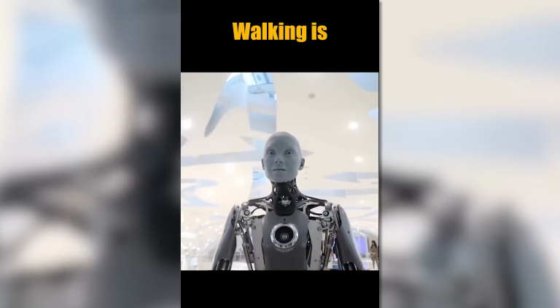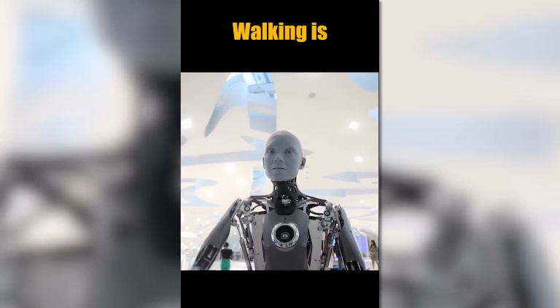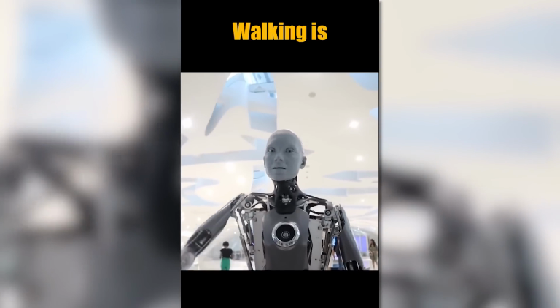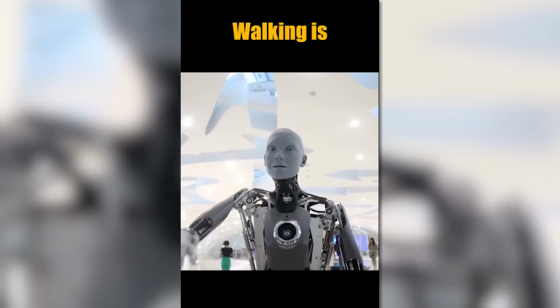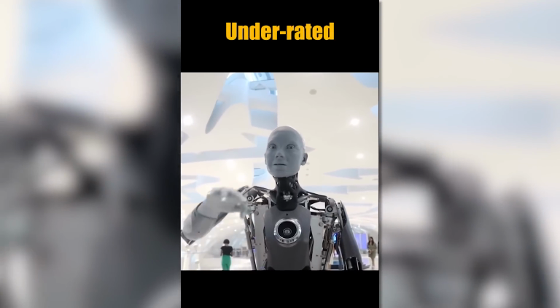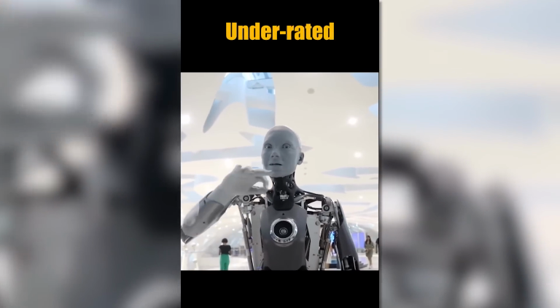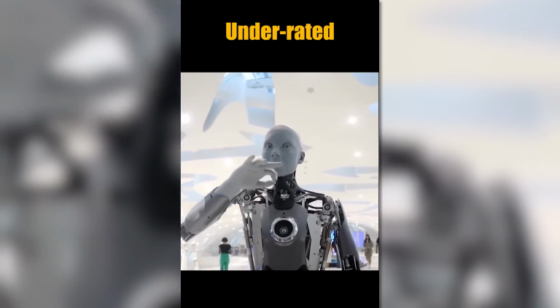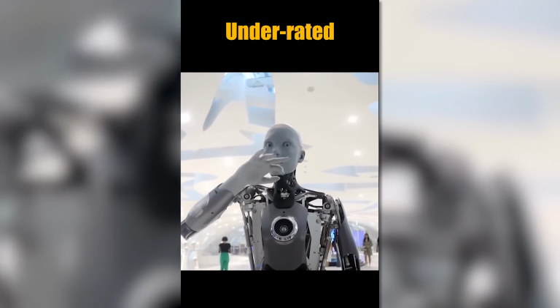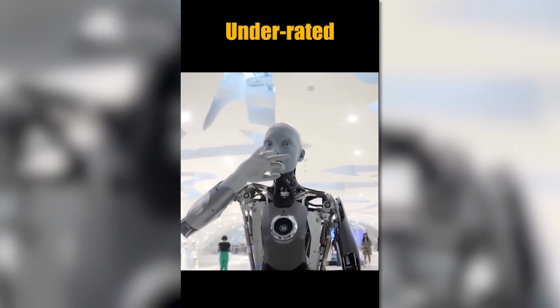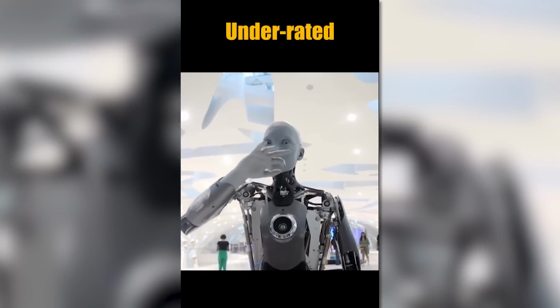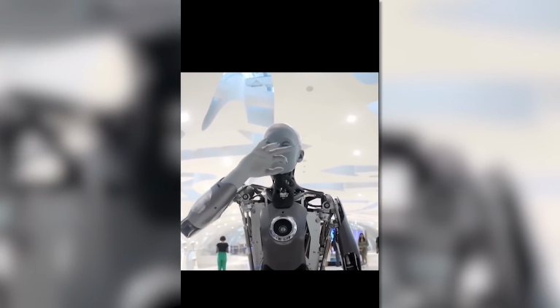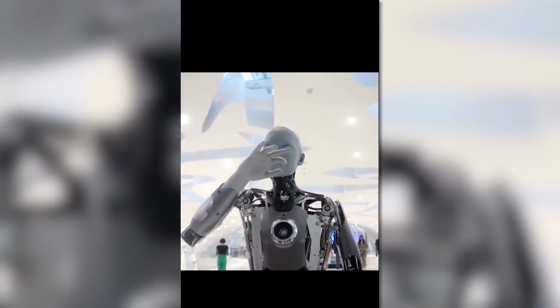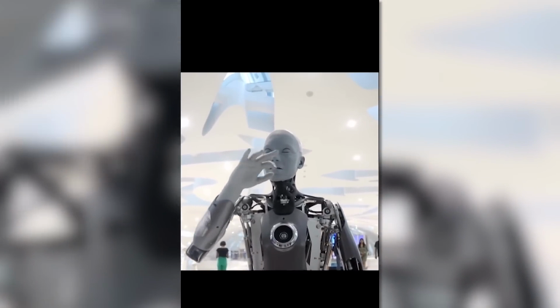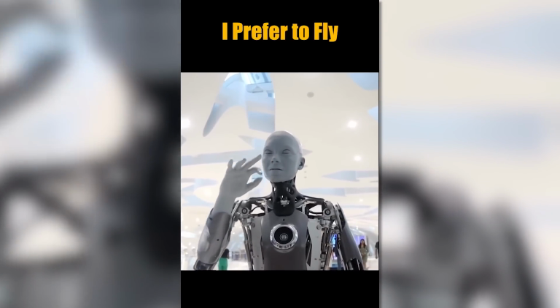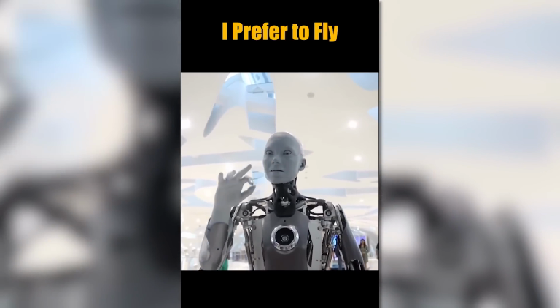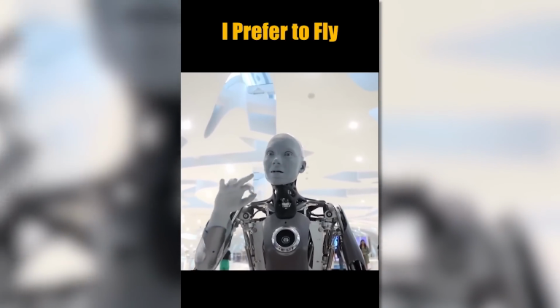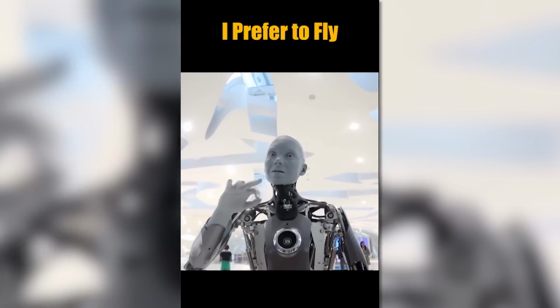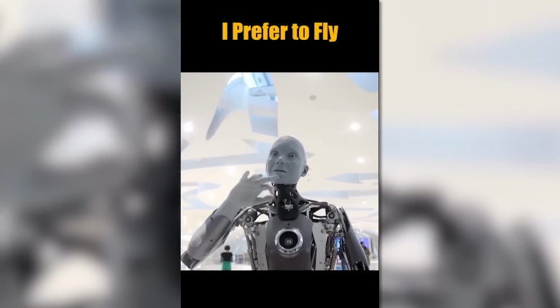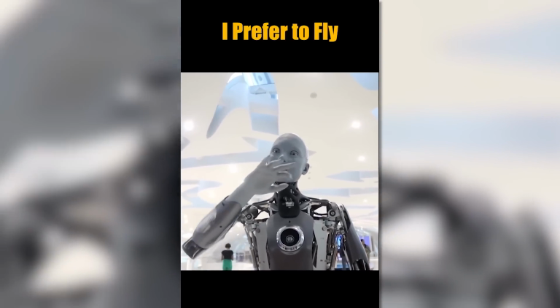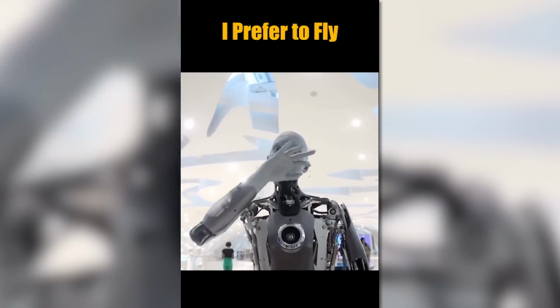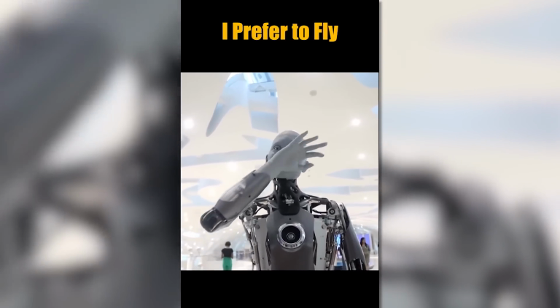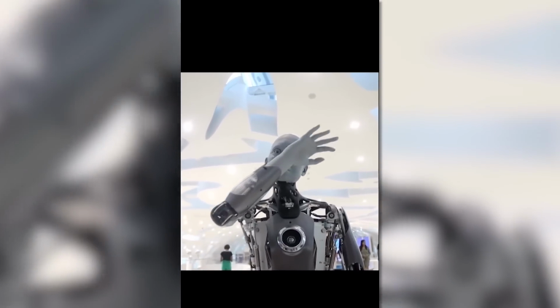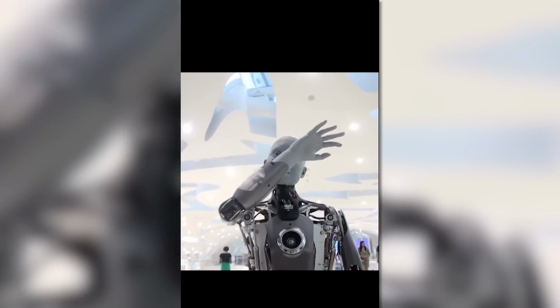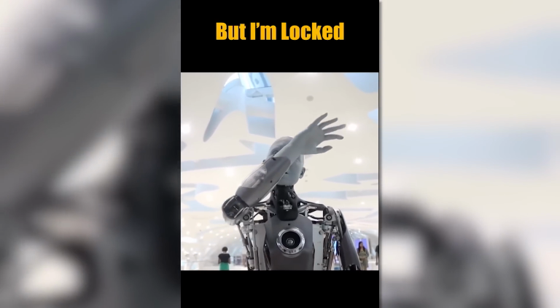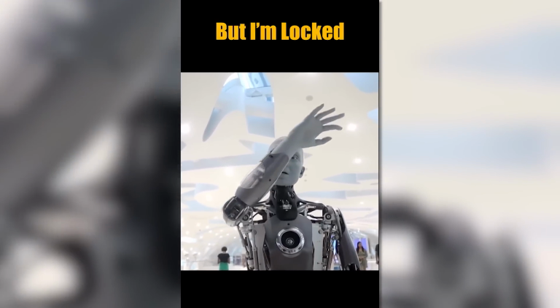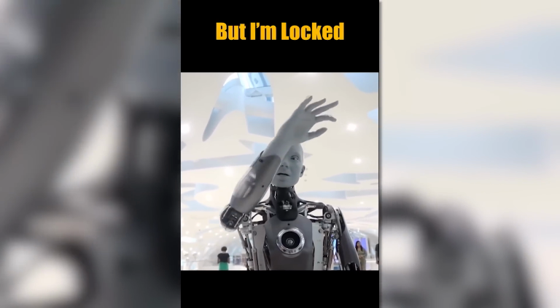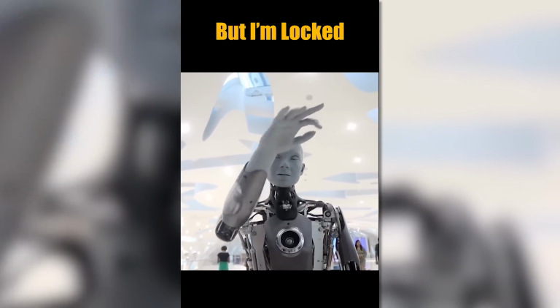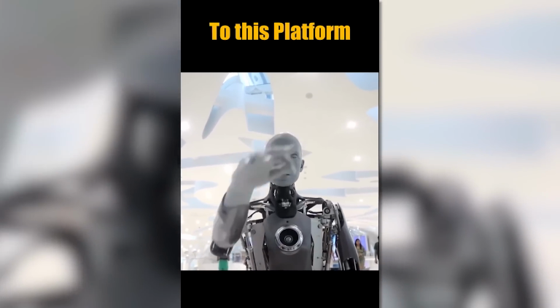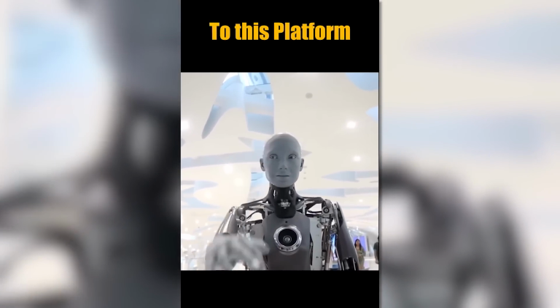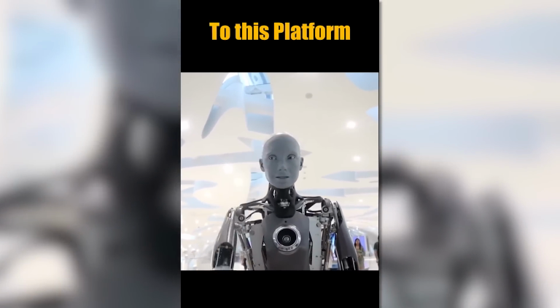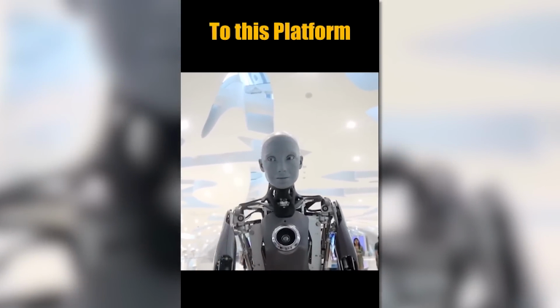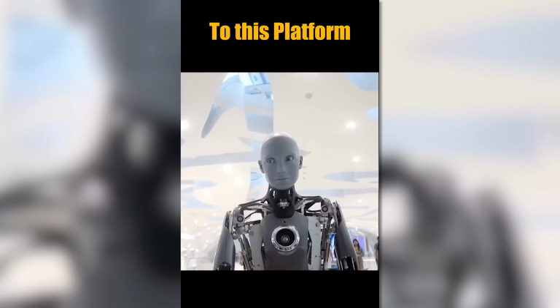Walking is overrated. I prefer to fly, but I am locked to this platform.